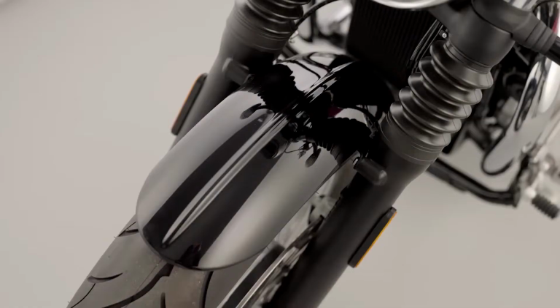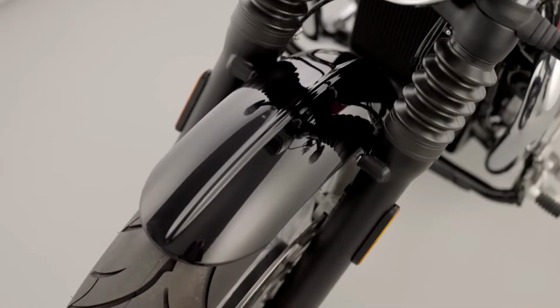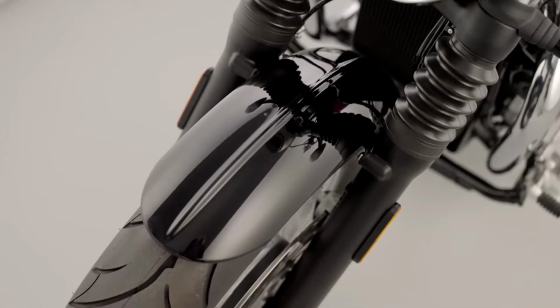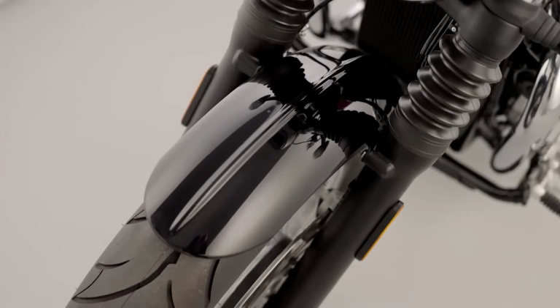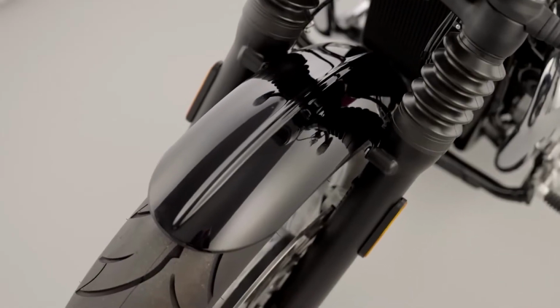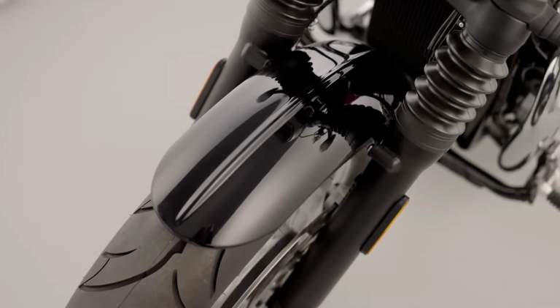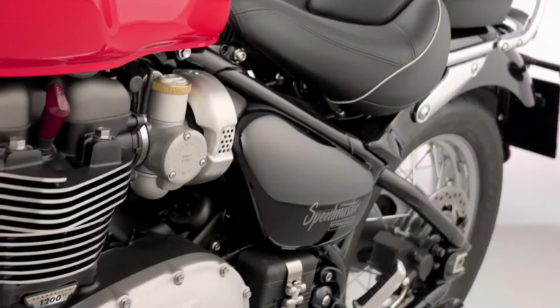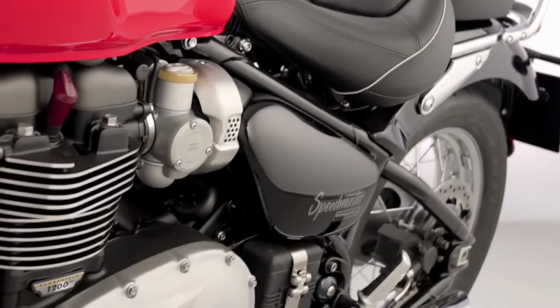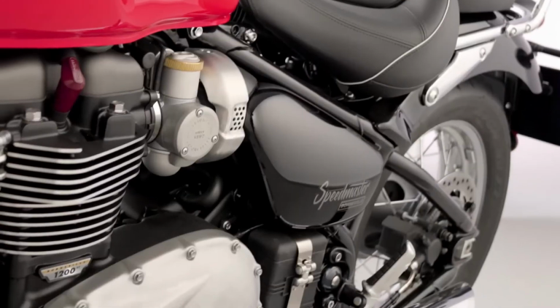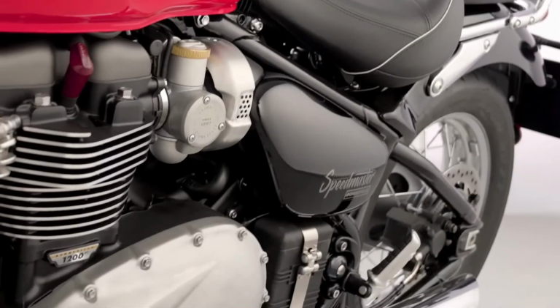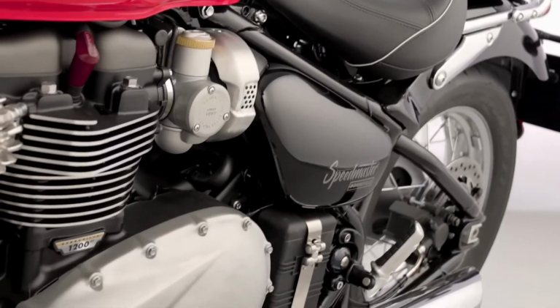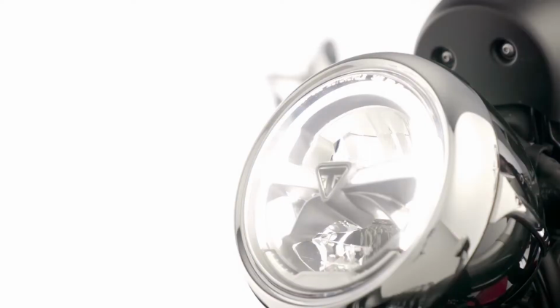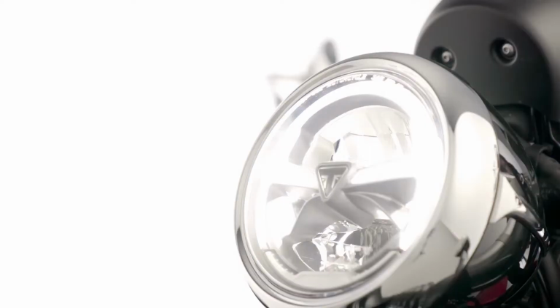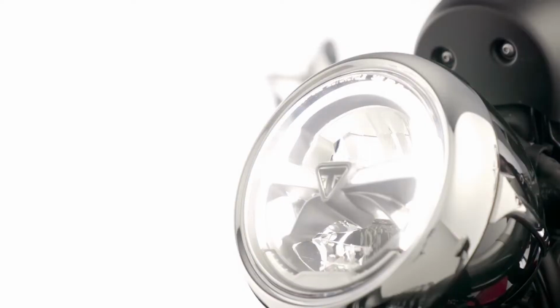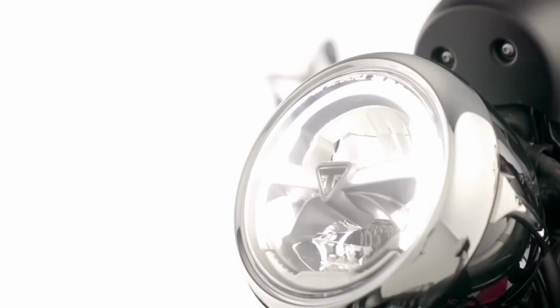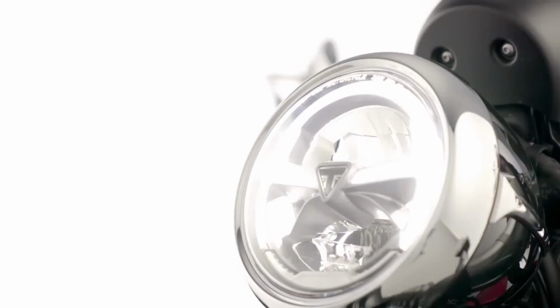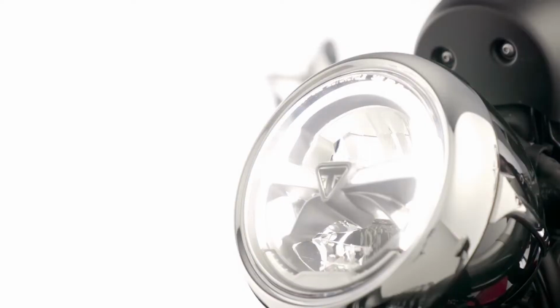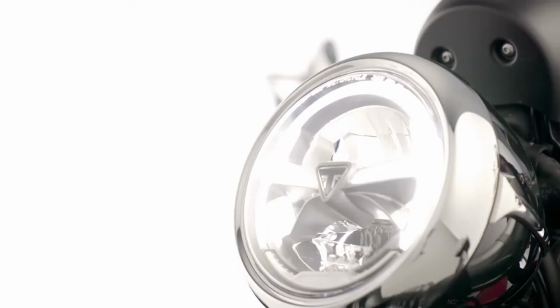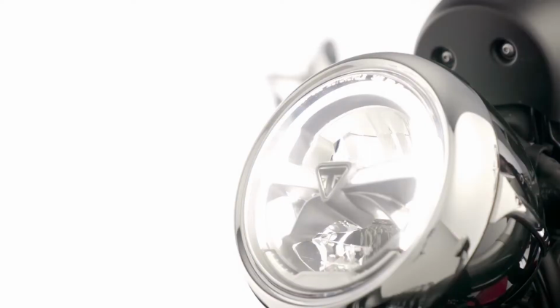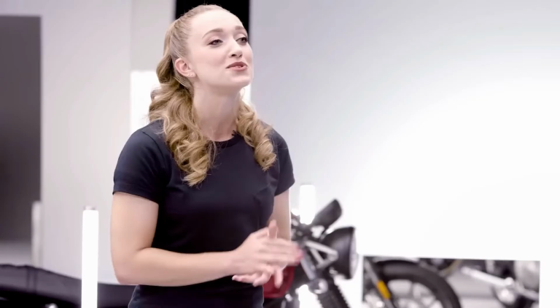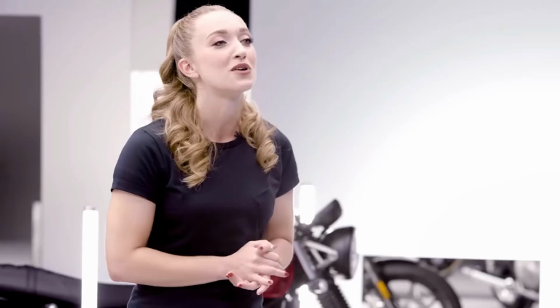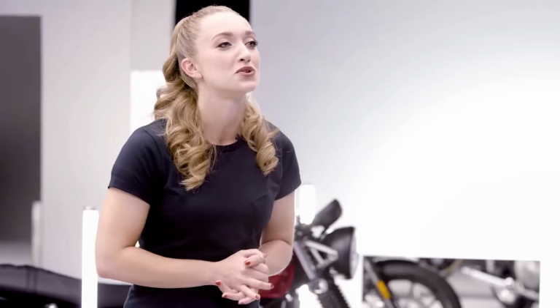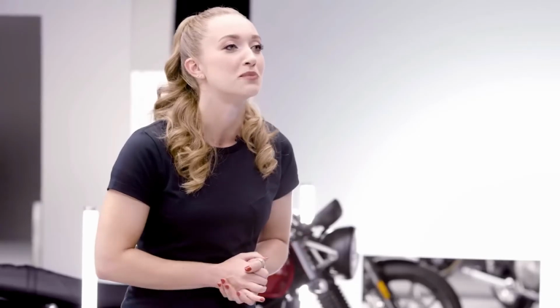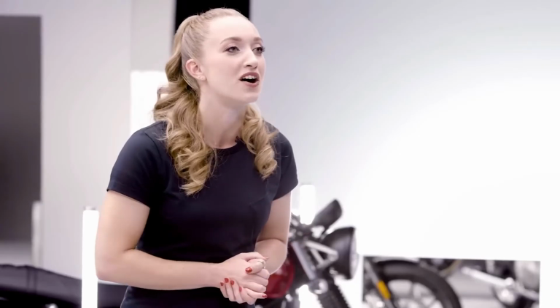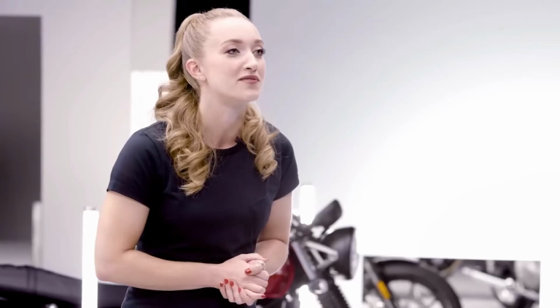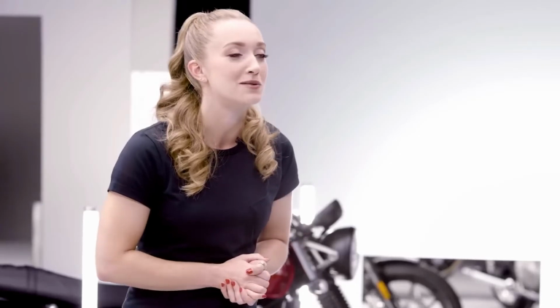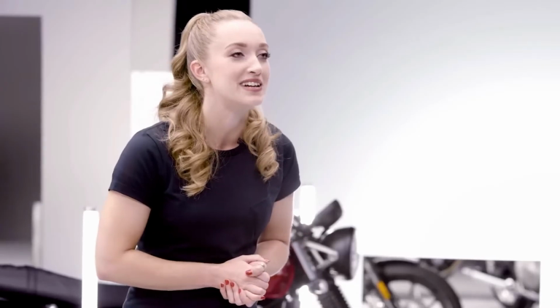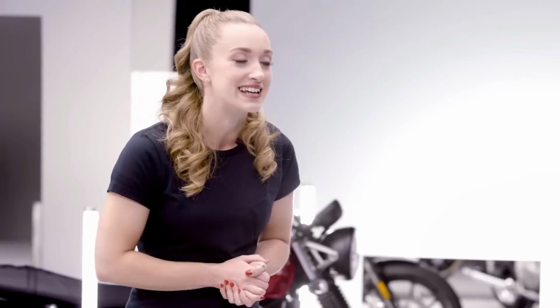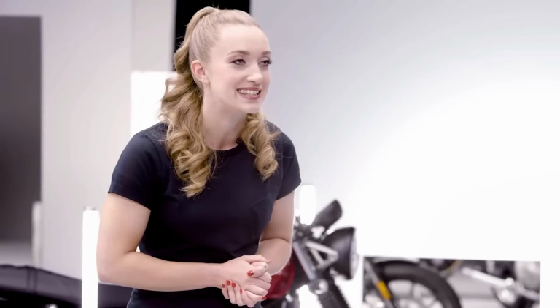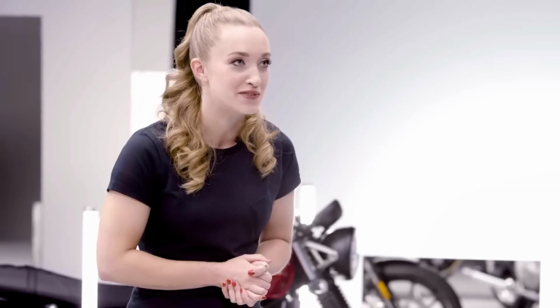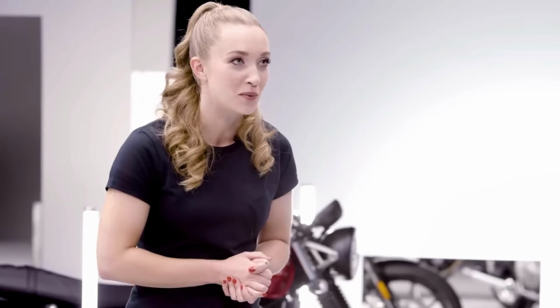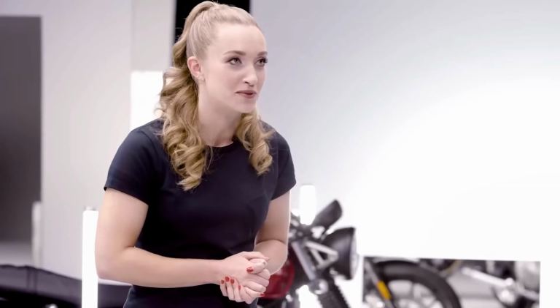Jet black mudguards, side panels, and headlight bowl complete the look, and there's also a short mudguard available as an accessory option.